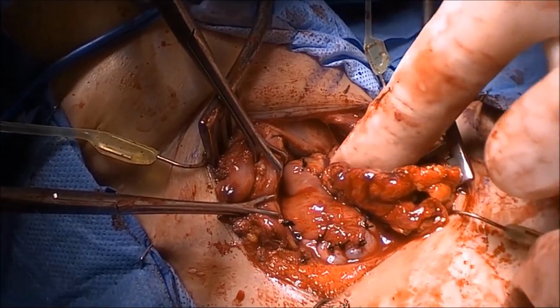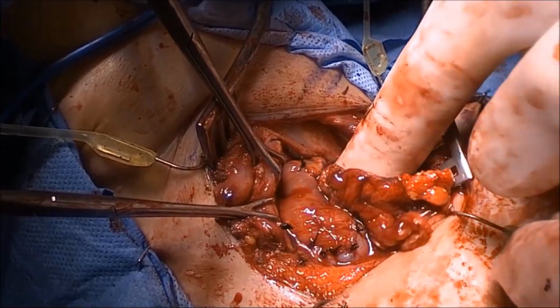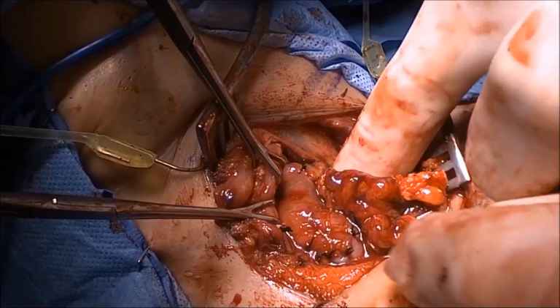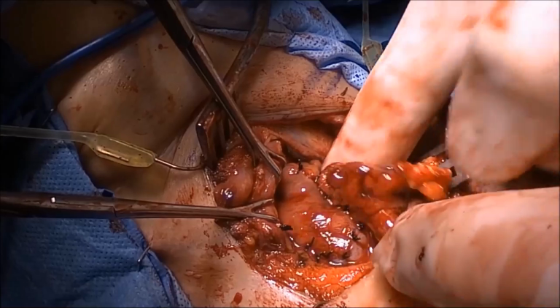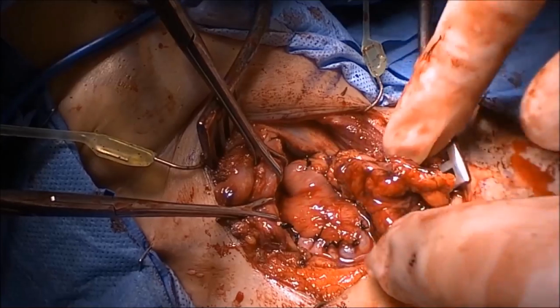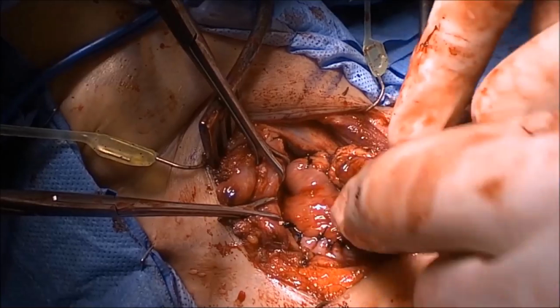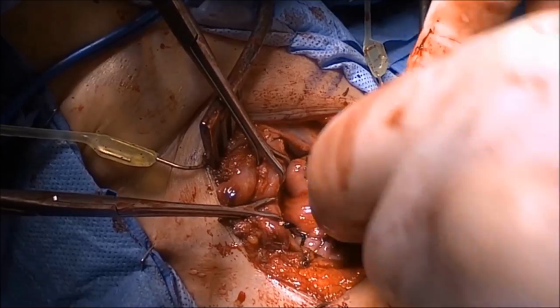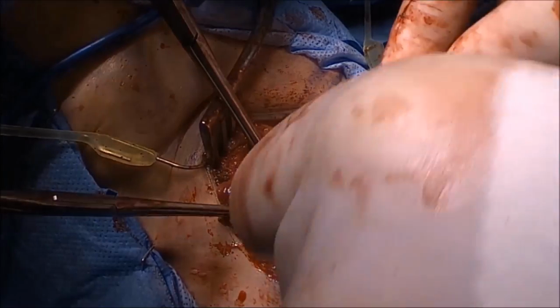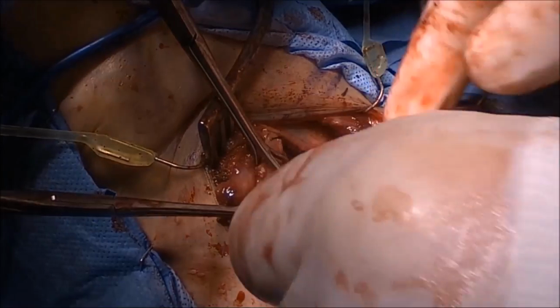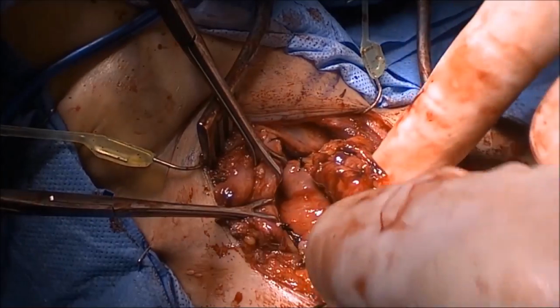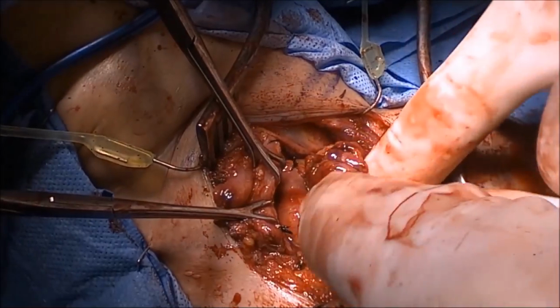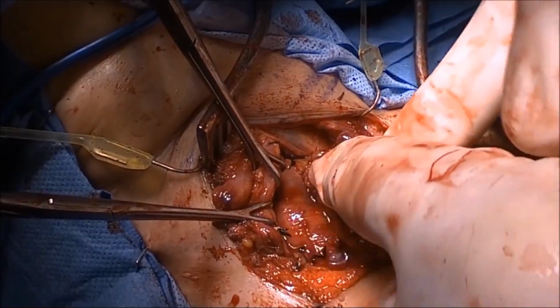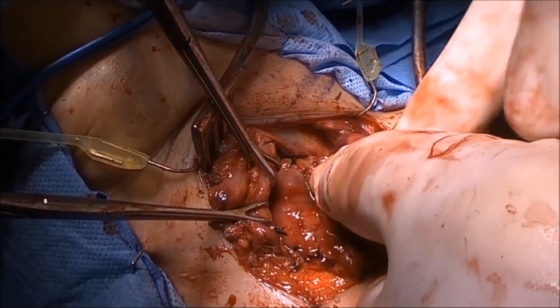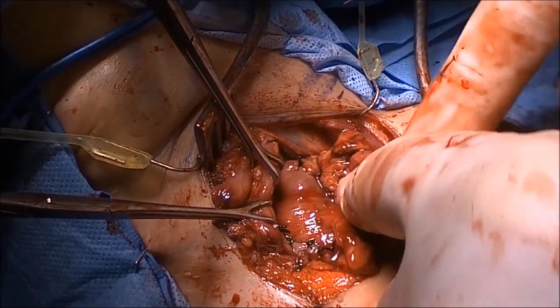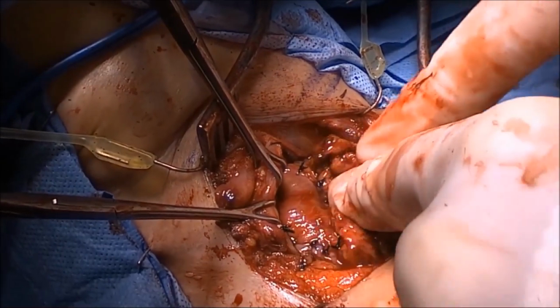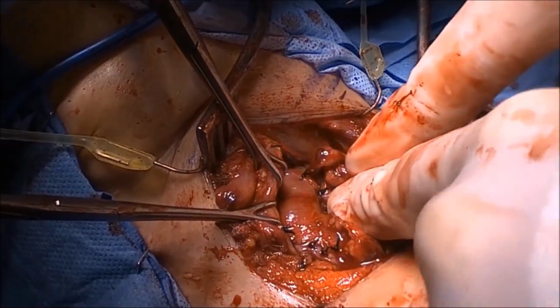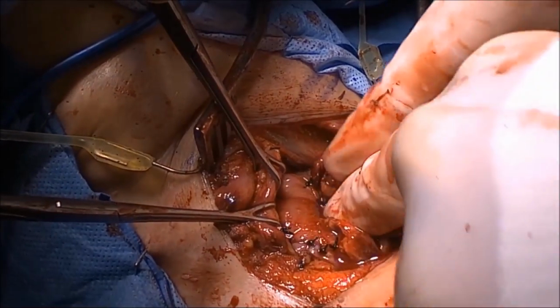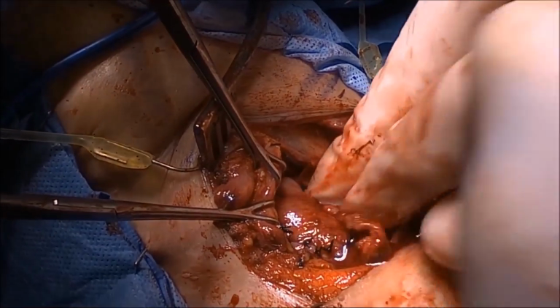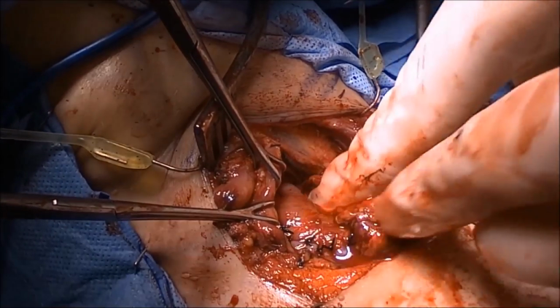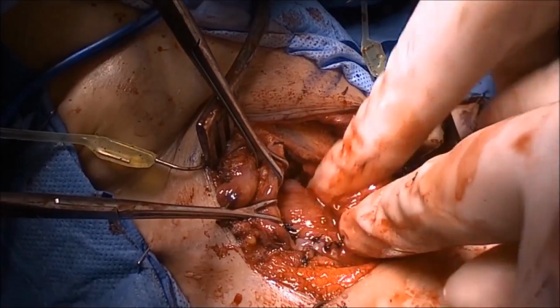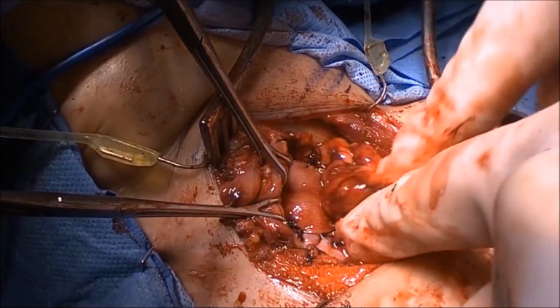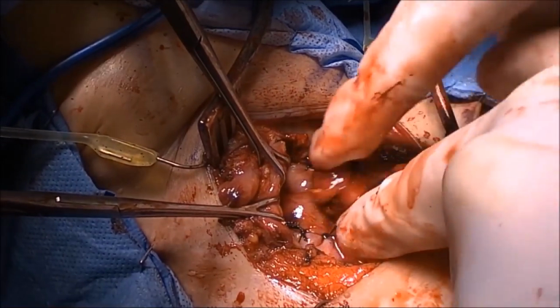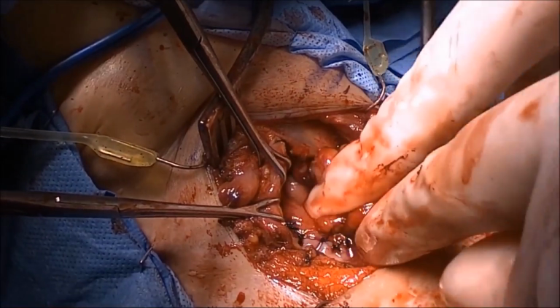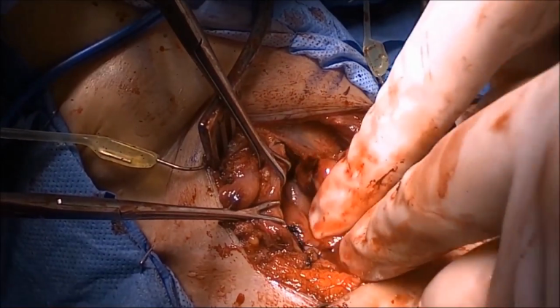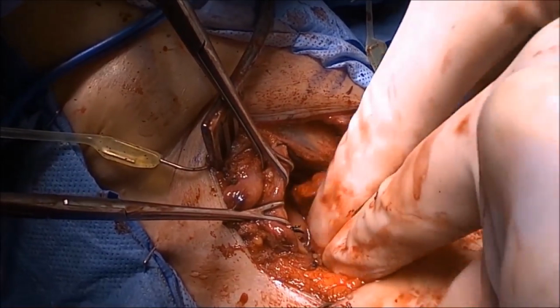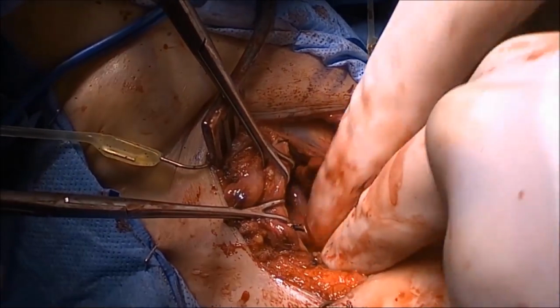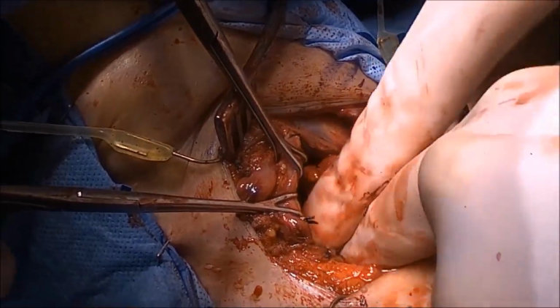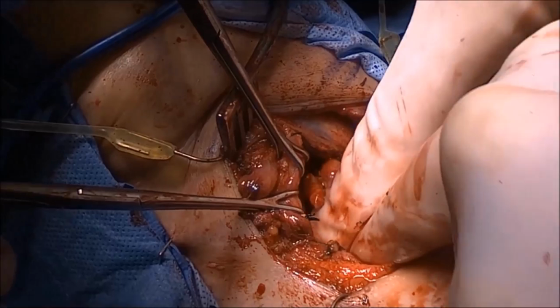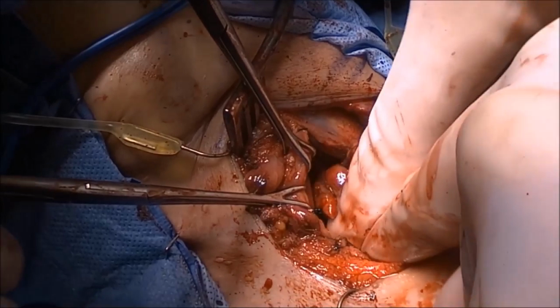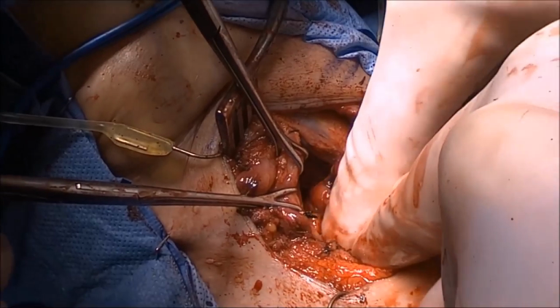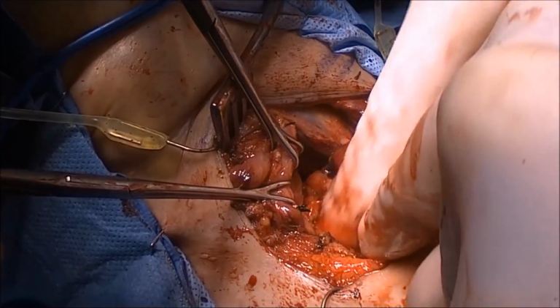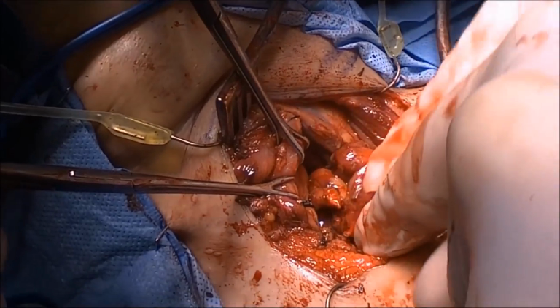An outer row of 3-0 silk sutures is placed in a Lembert fashion. The incision is then closed with 3-0 Vicryl, 4-0 Monocryl, and skin glue.